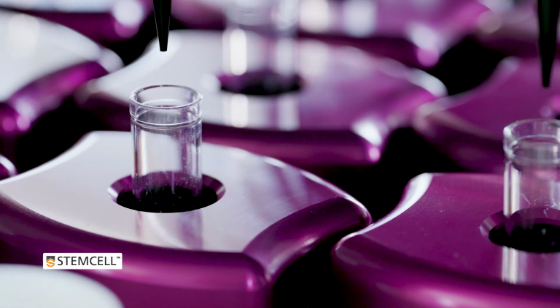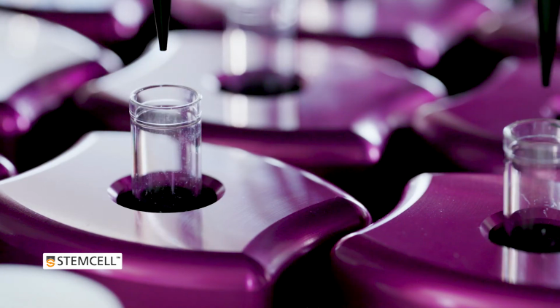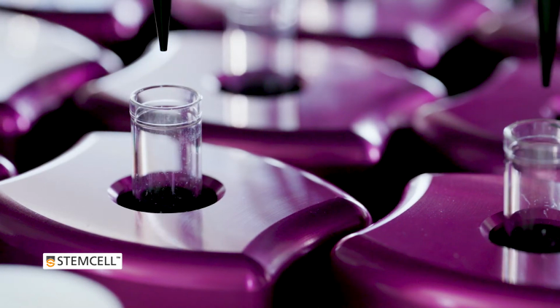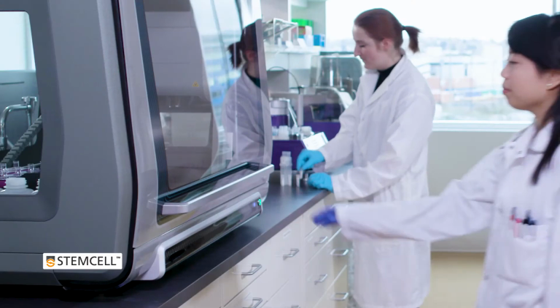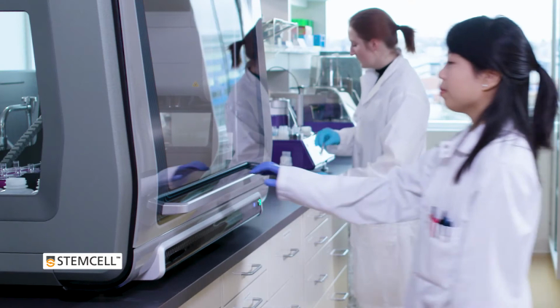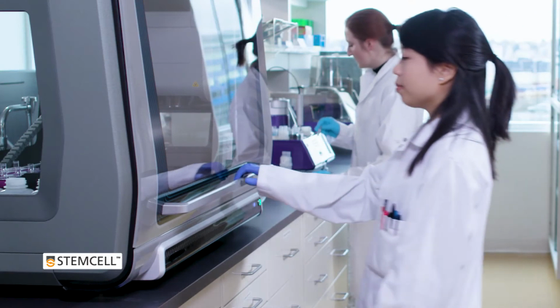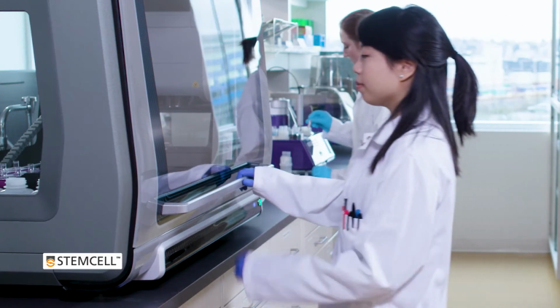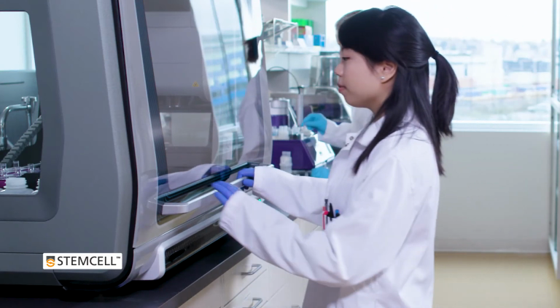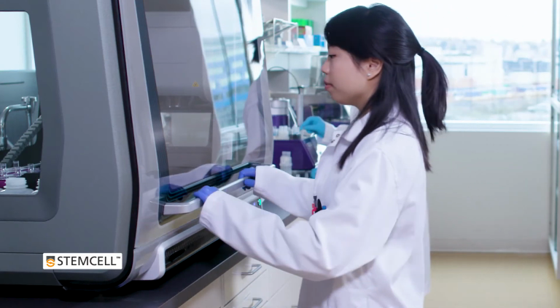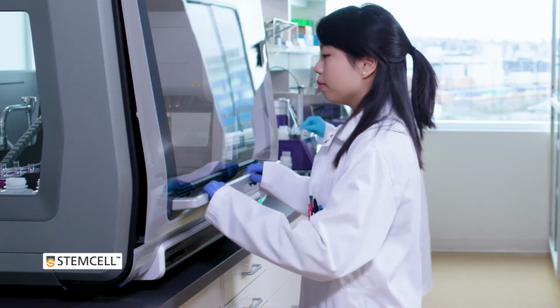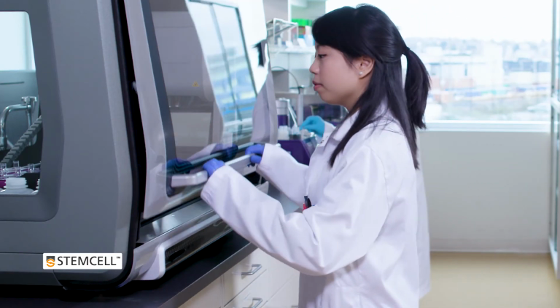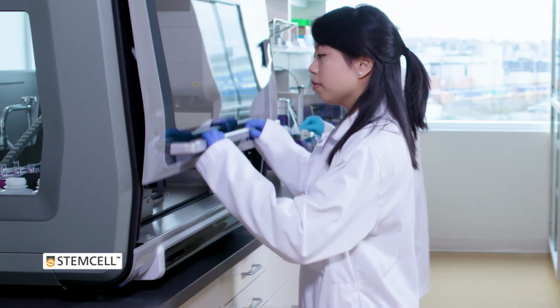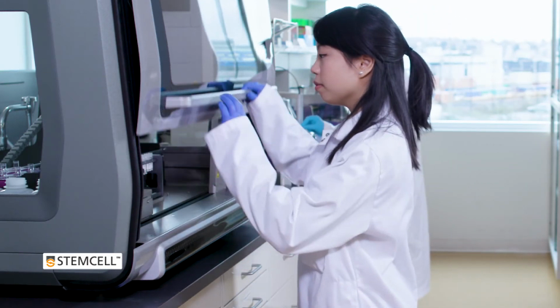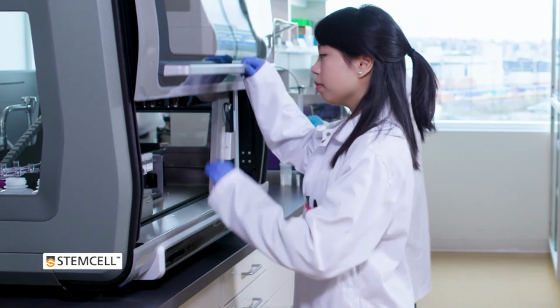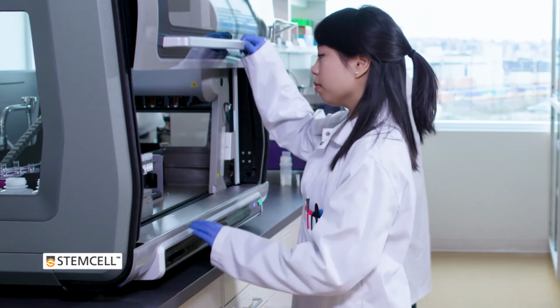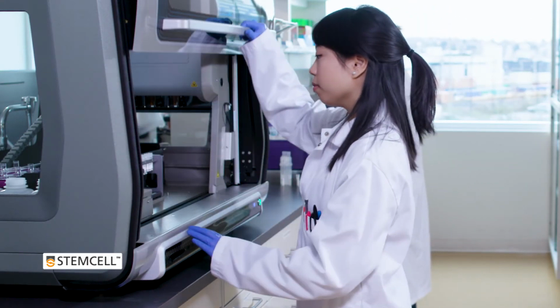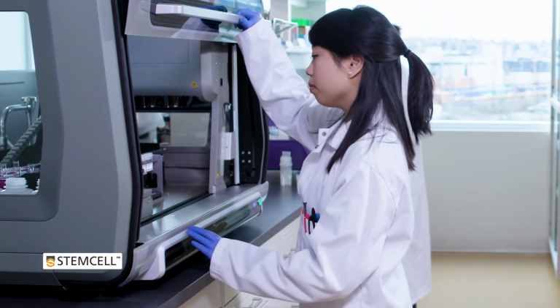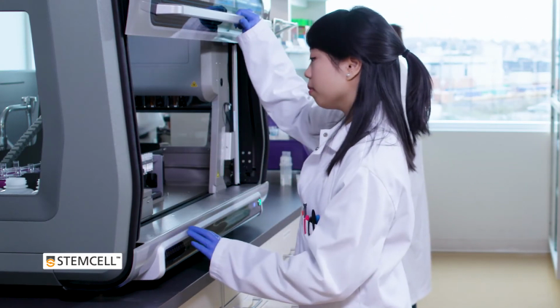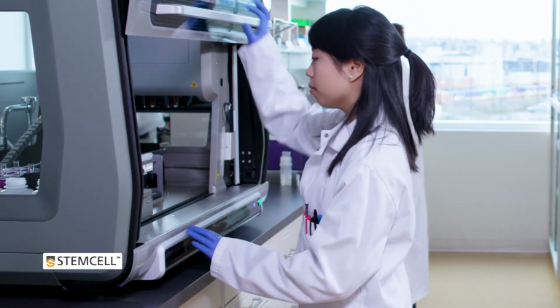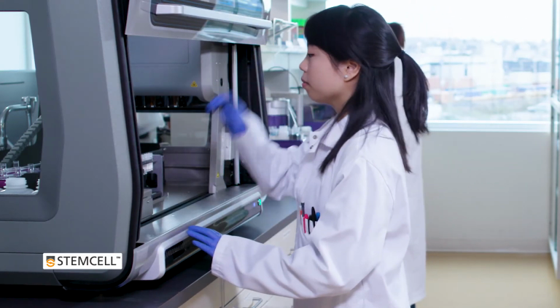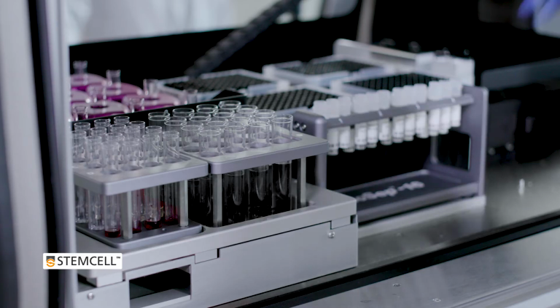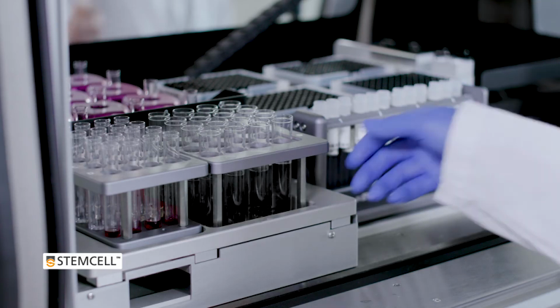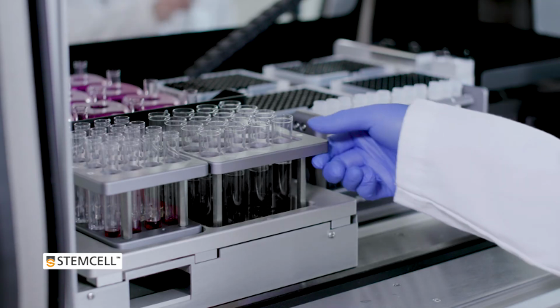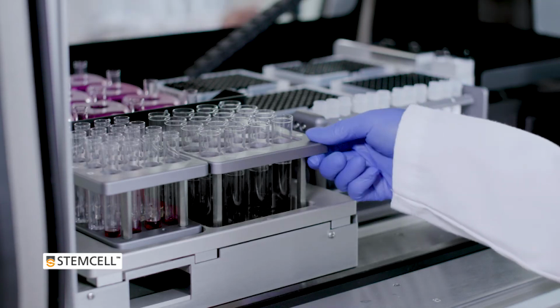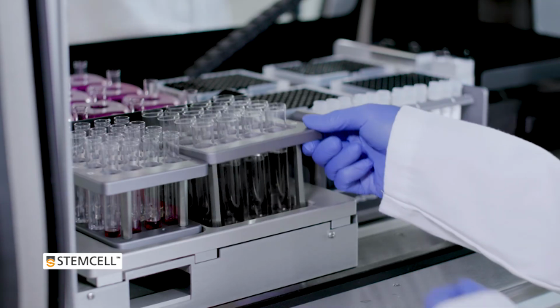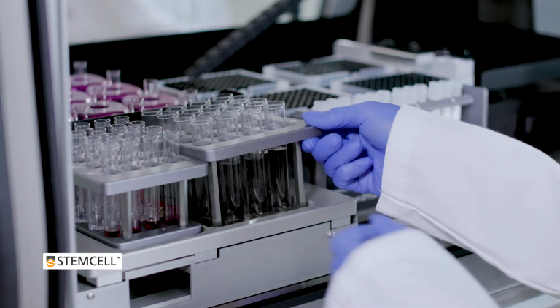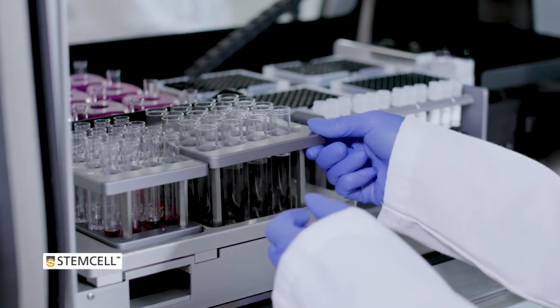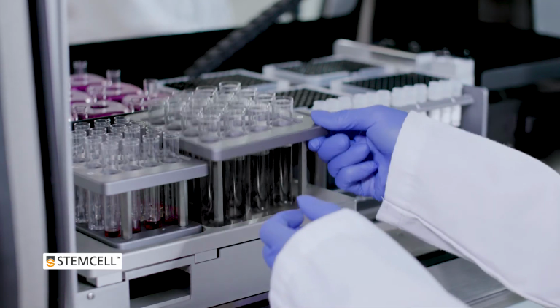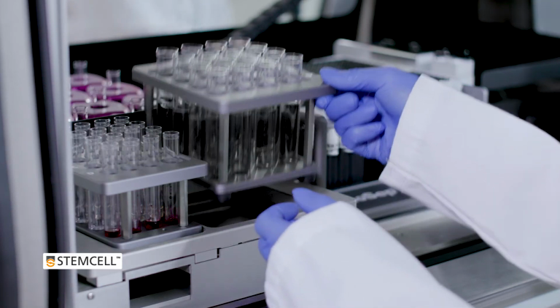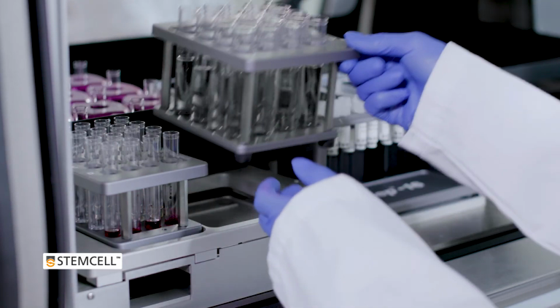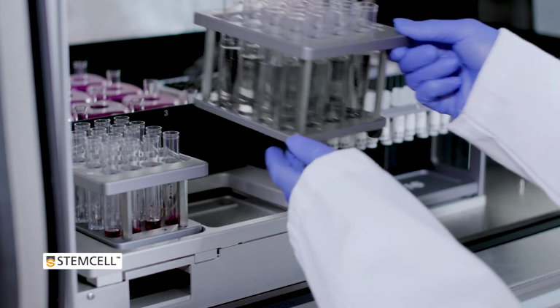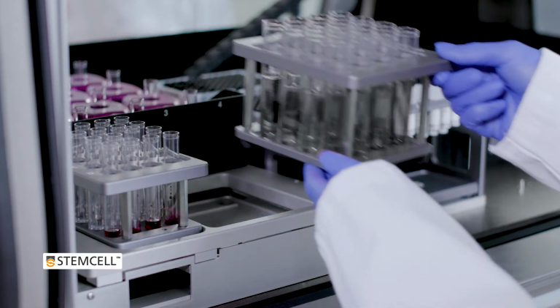Once the cell isolation is complete, the isolated cells are immediately ready for further analysis.